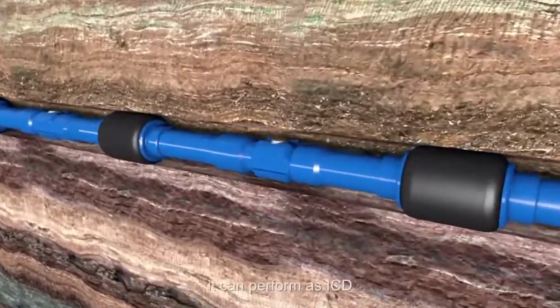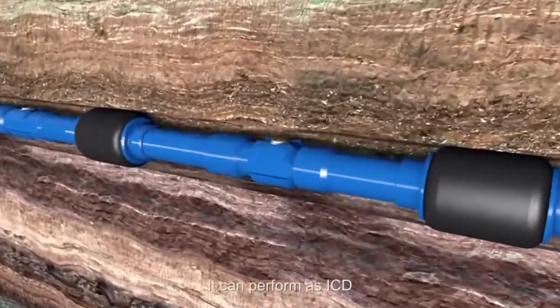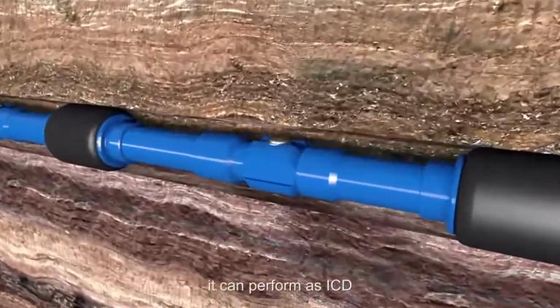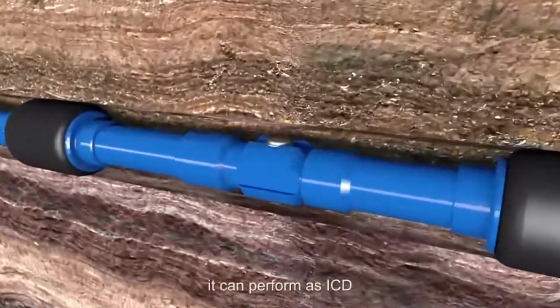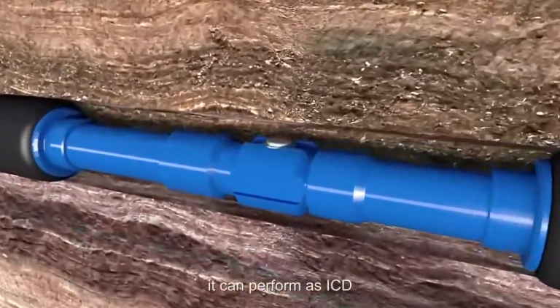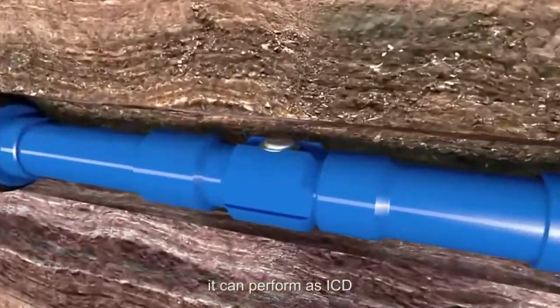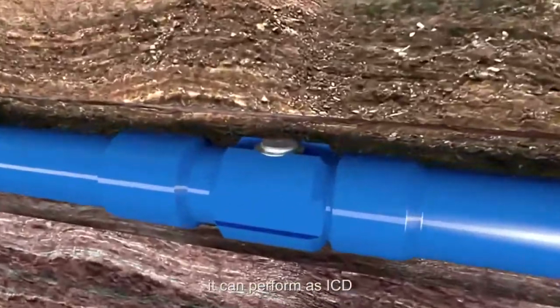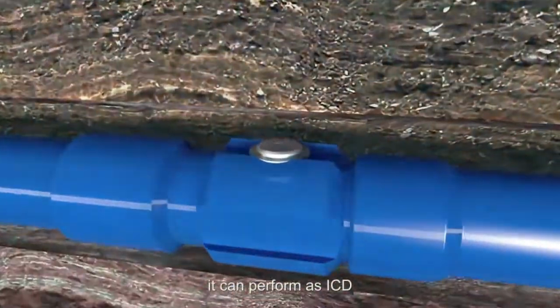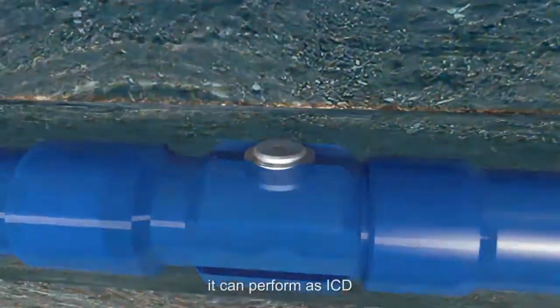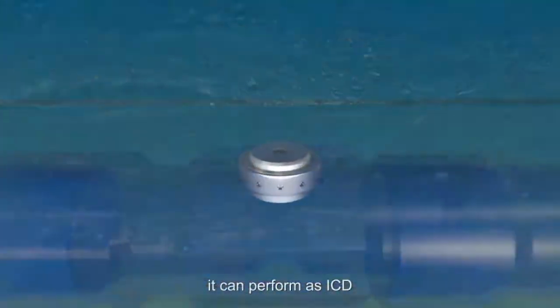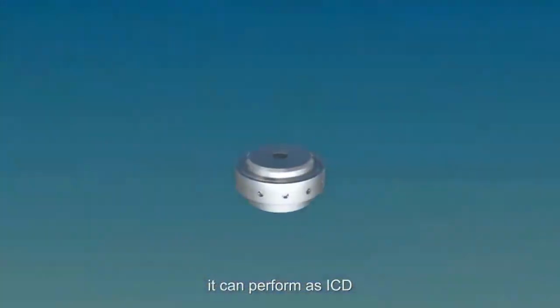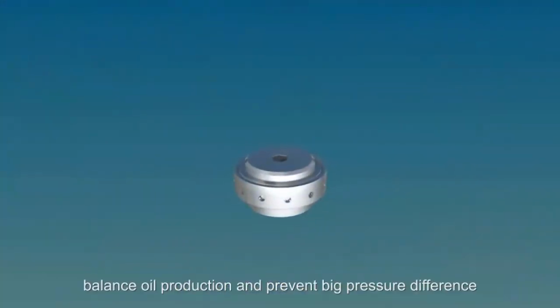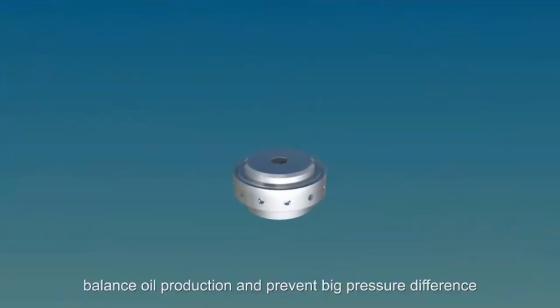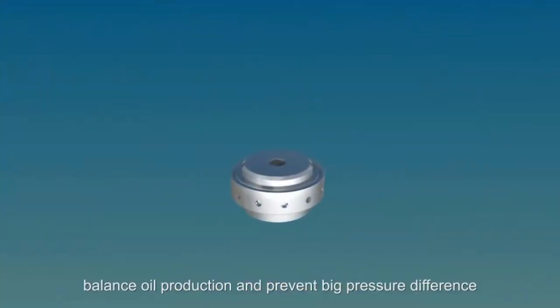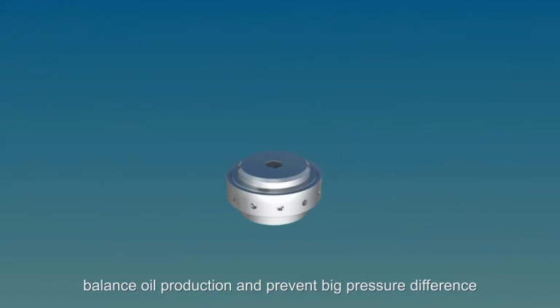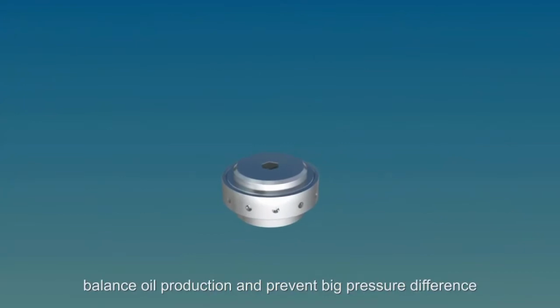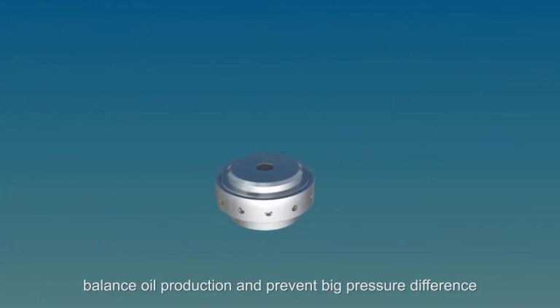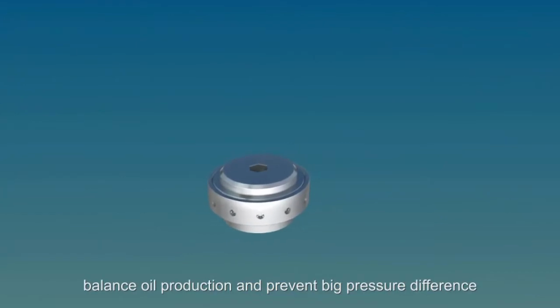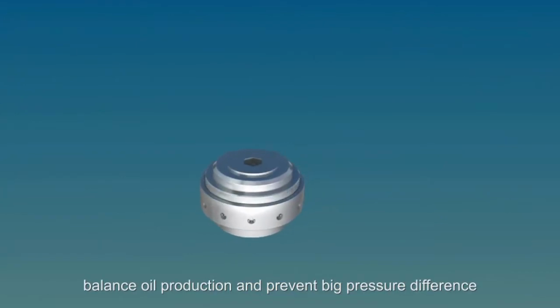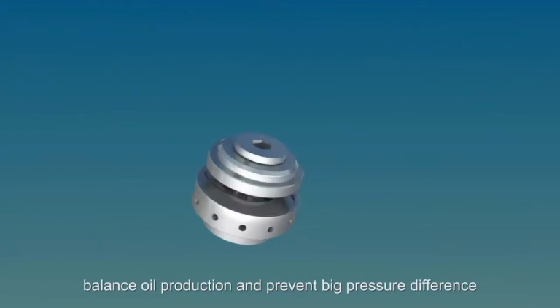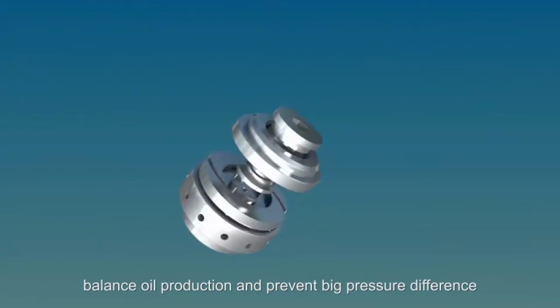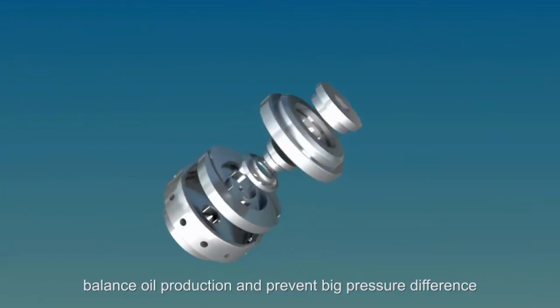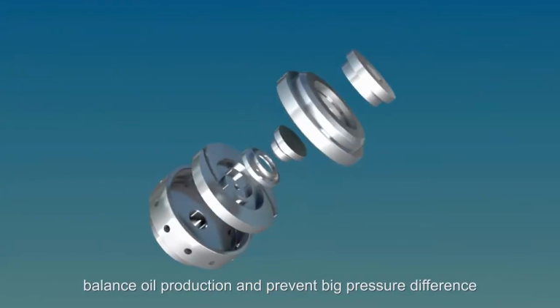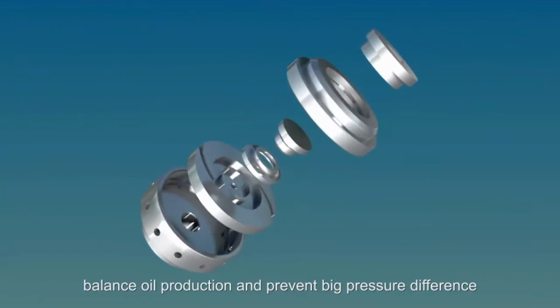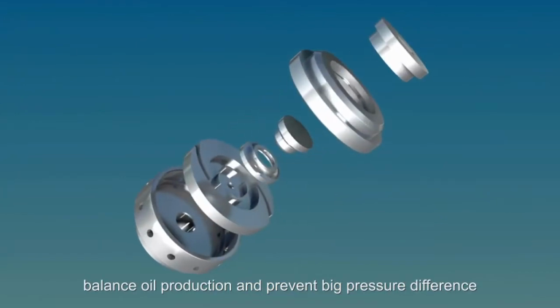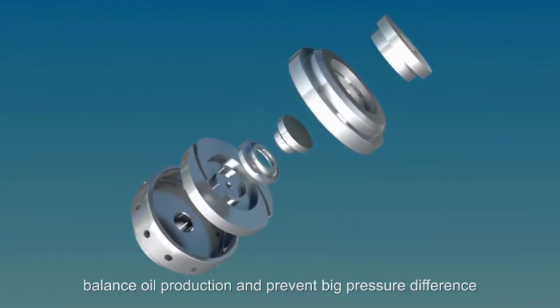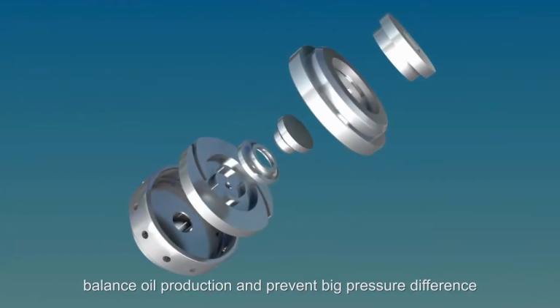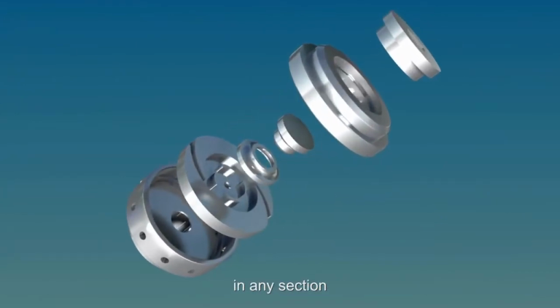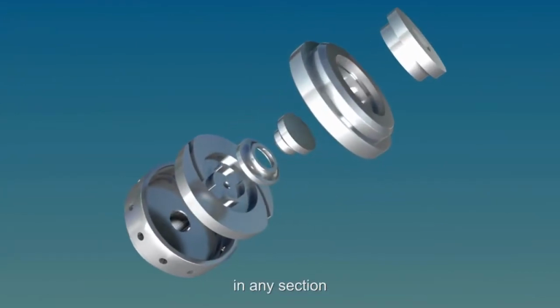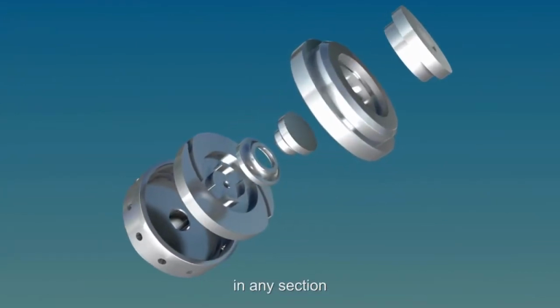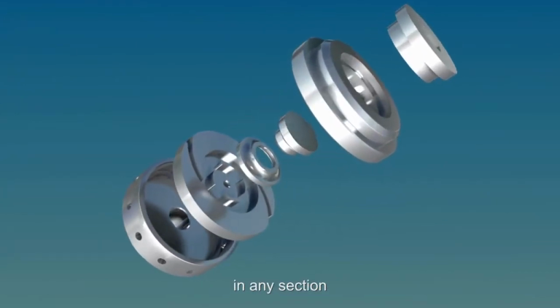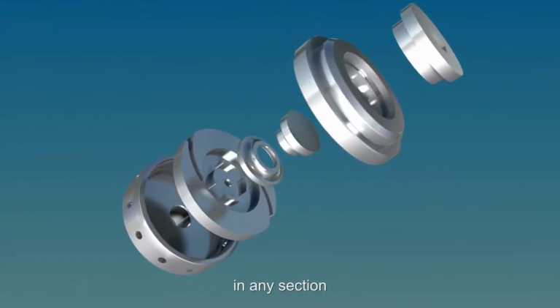It can perform as an ICD, balance oil production, and prevent large pressure differences in any section.